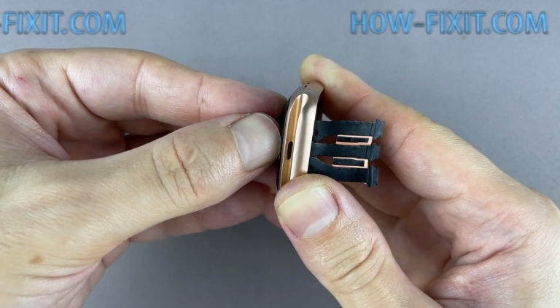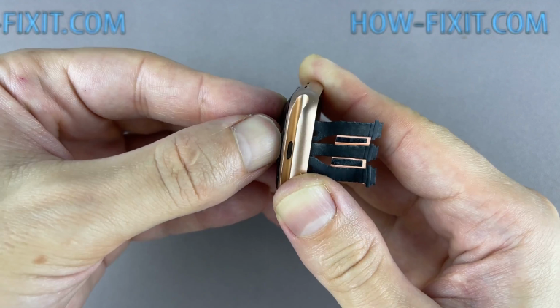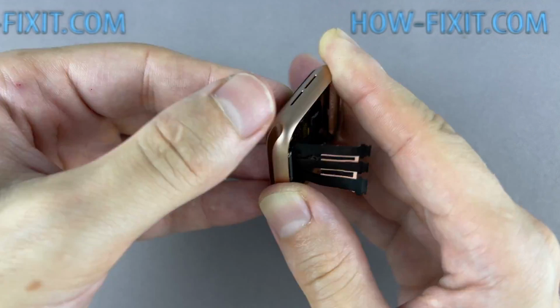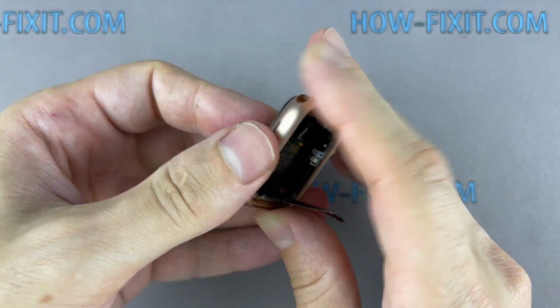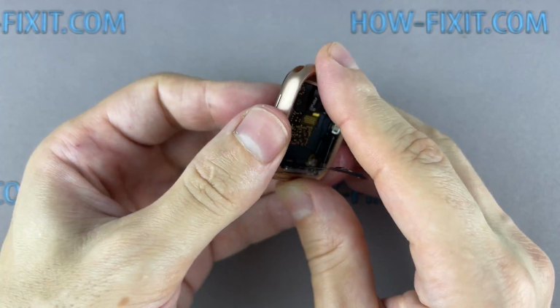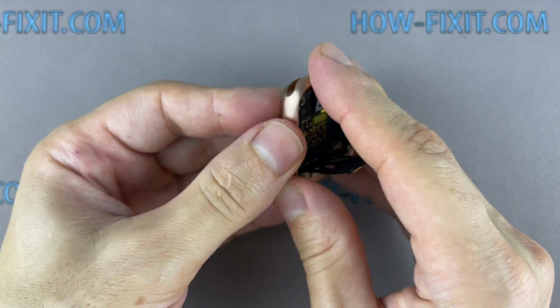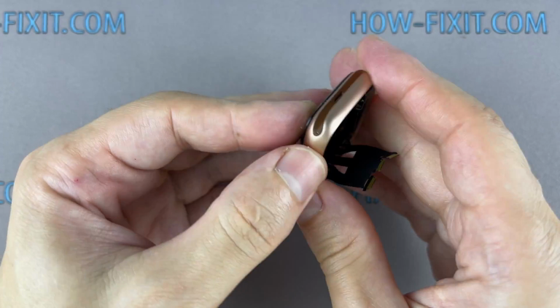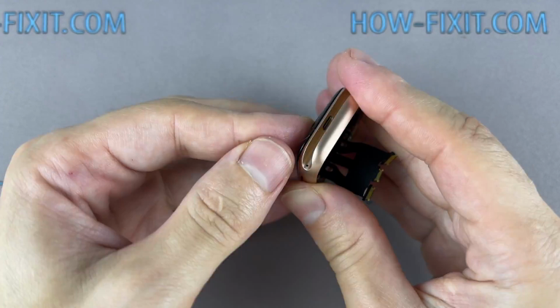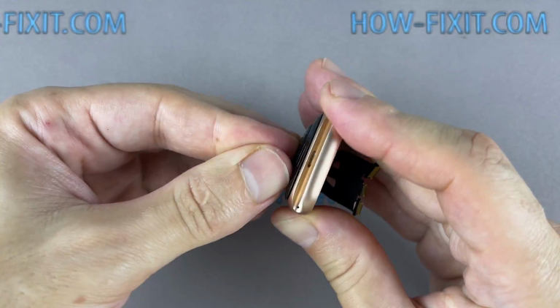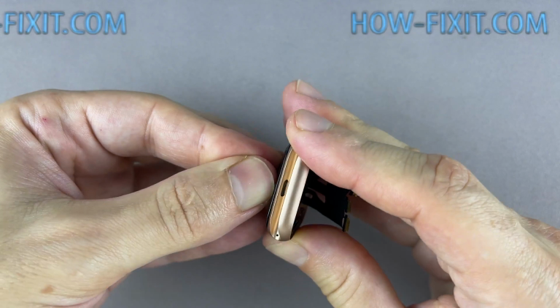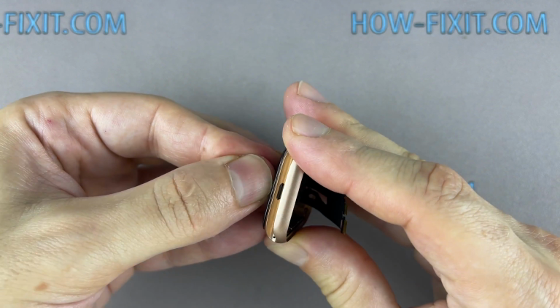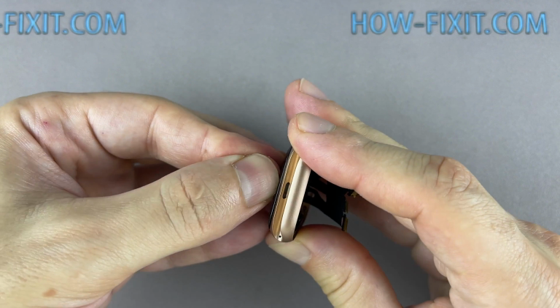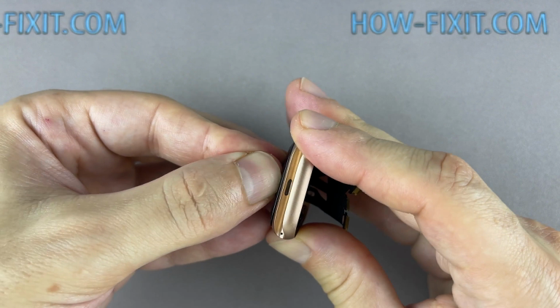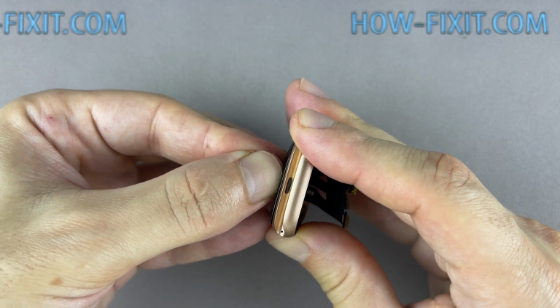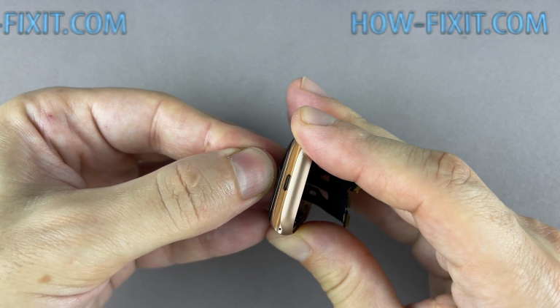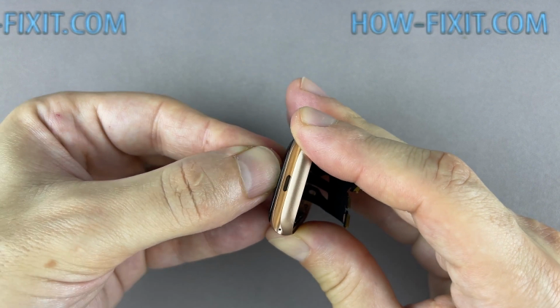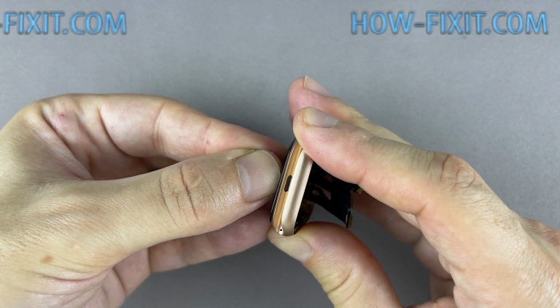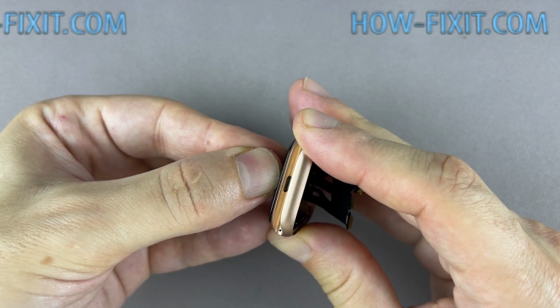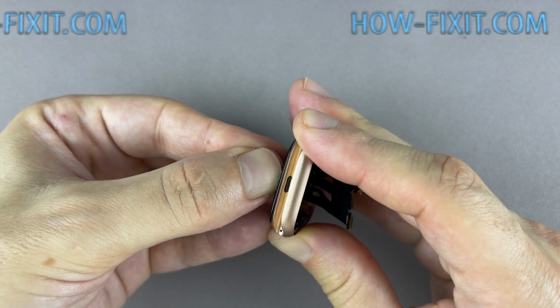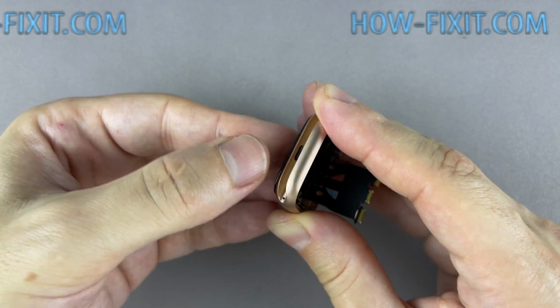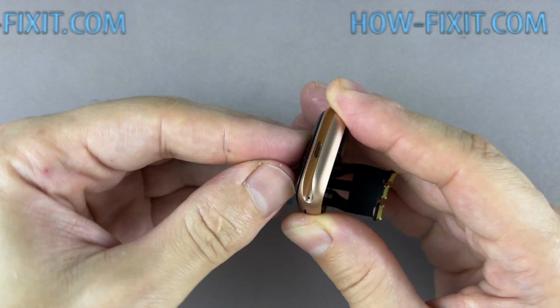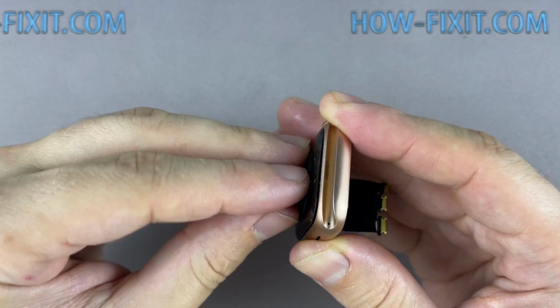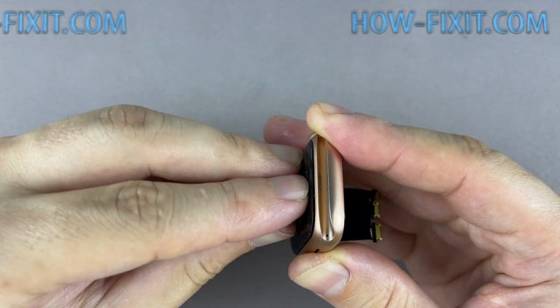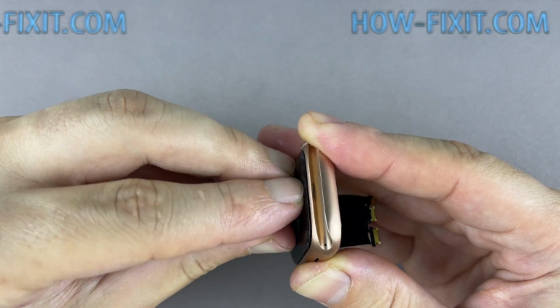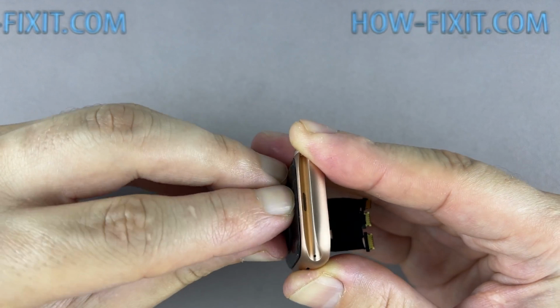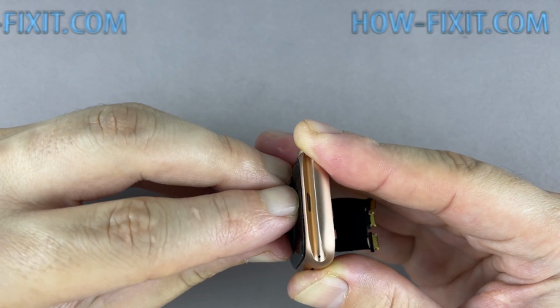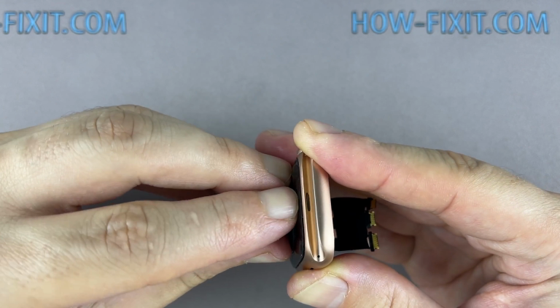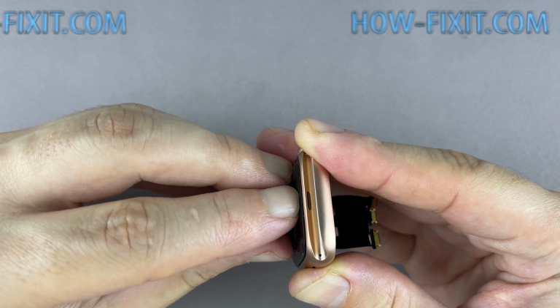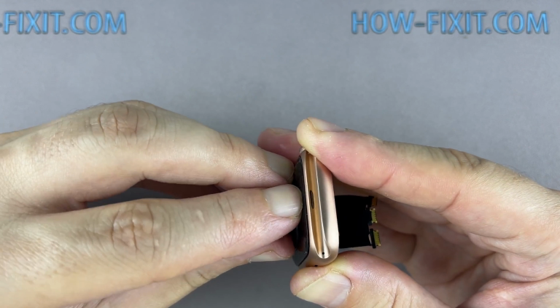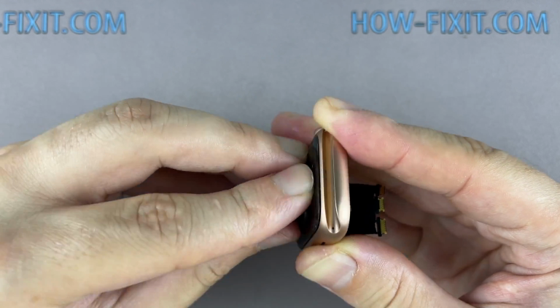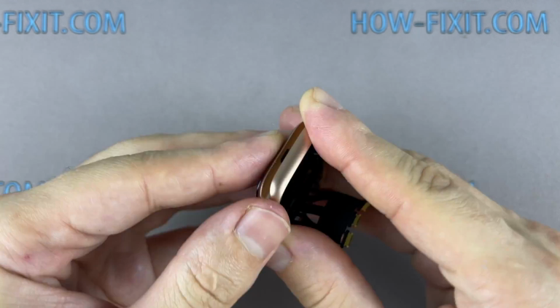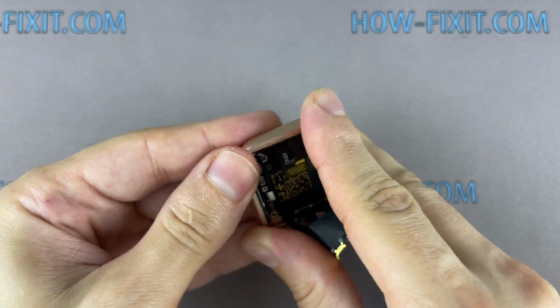Before continuing assembly, make sure that the button of the locking mechanism works fine.